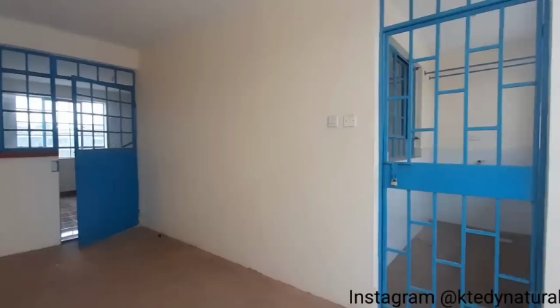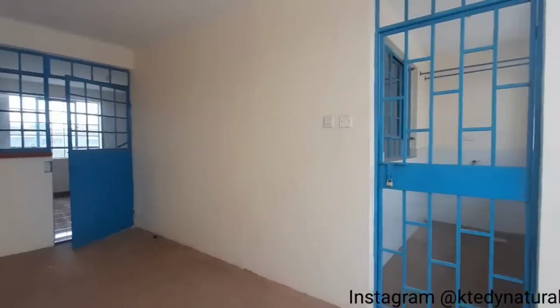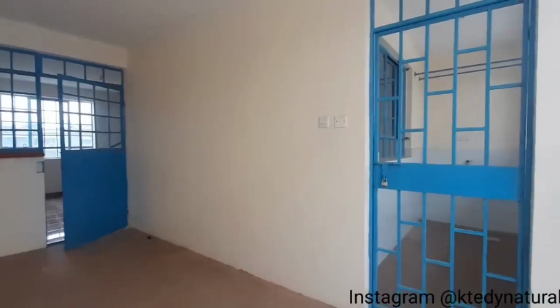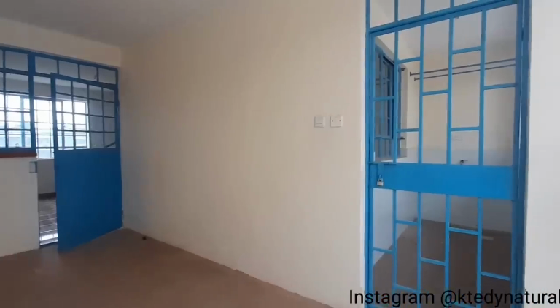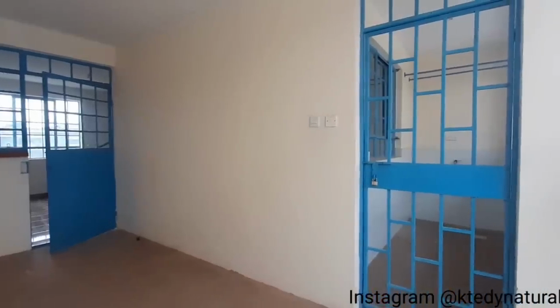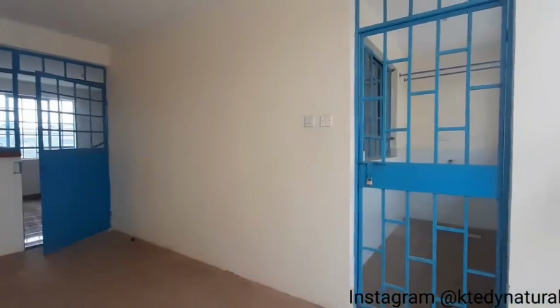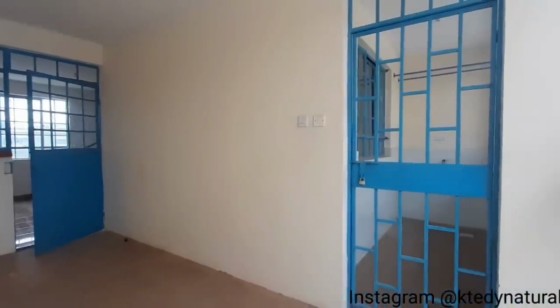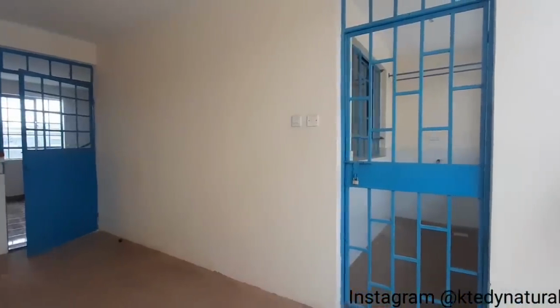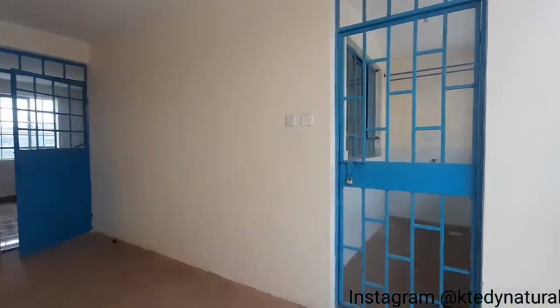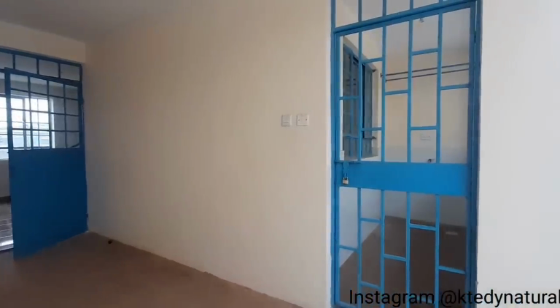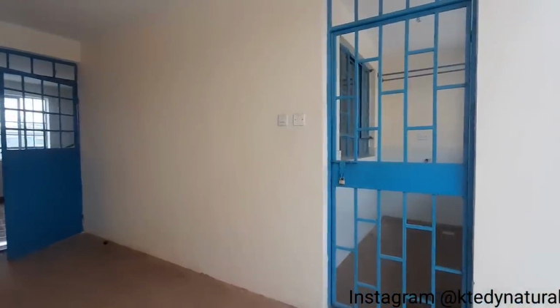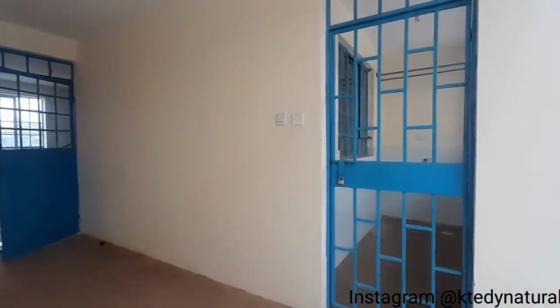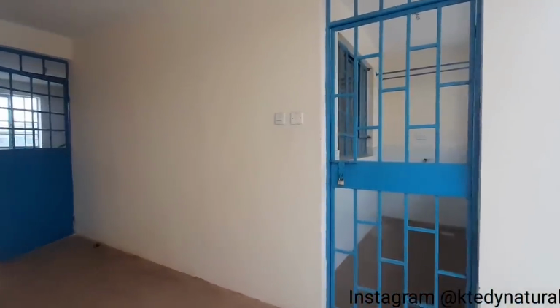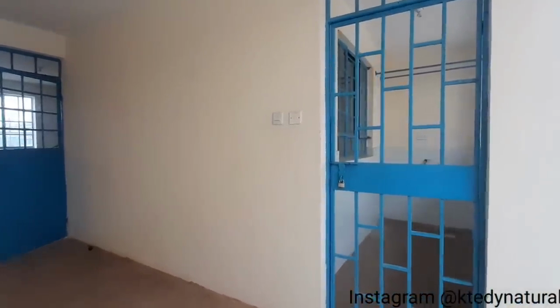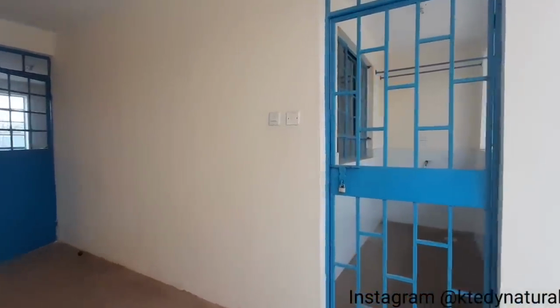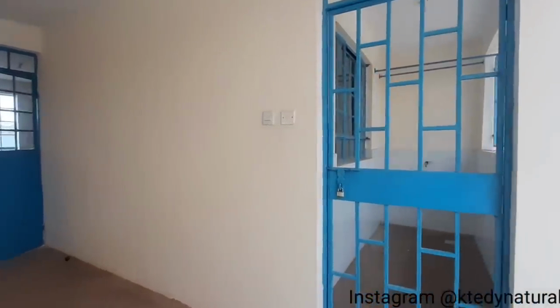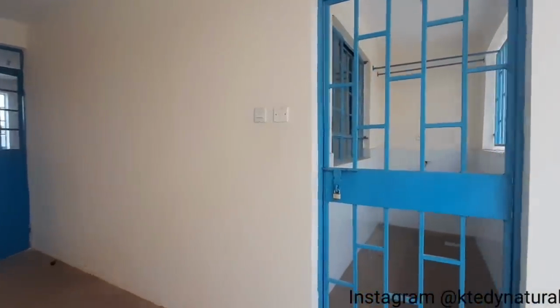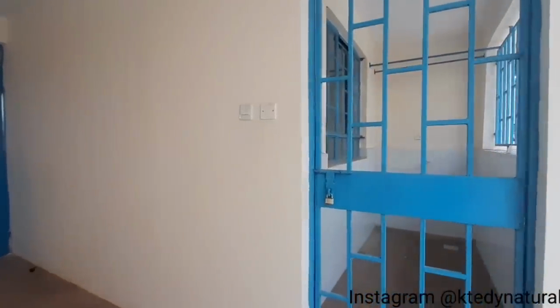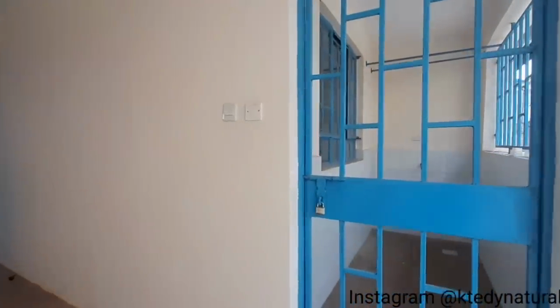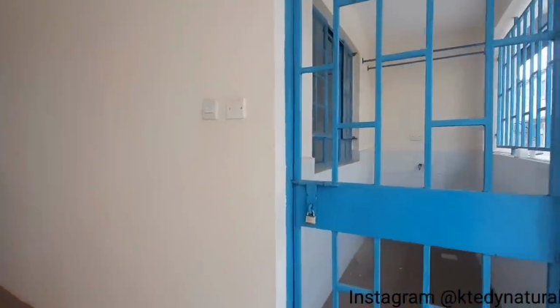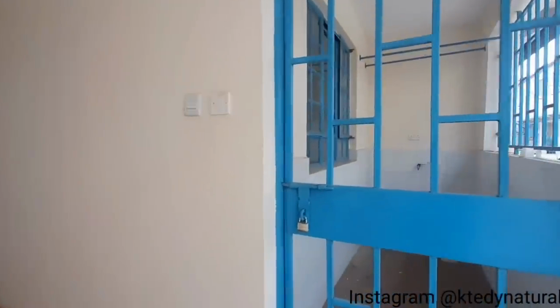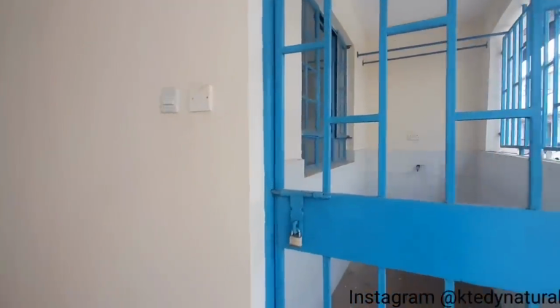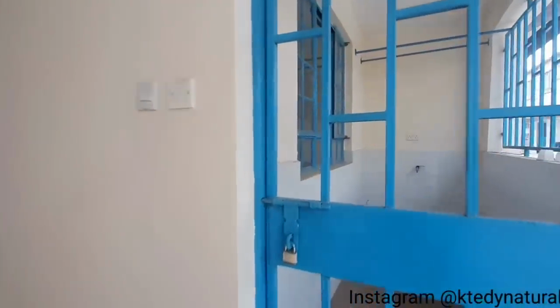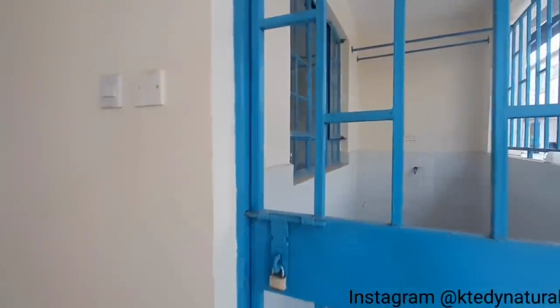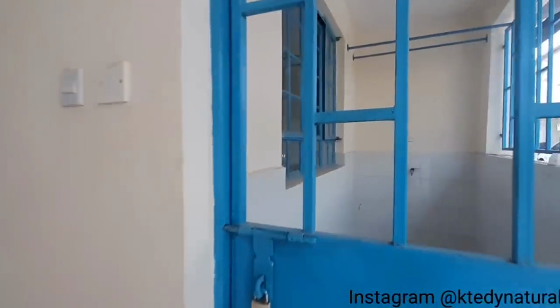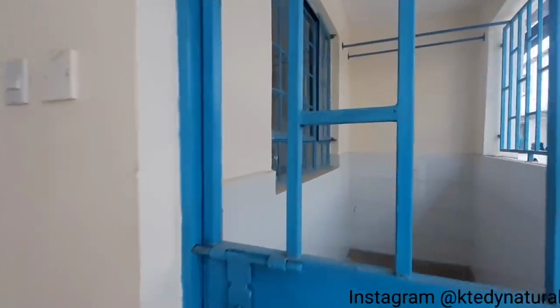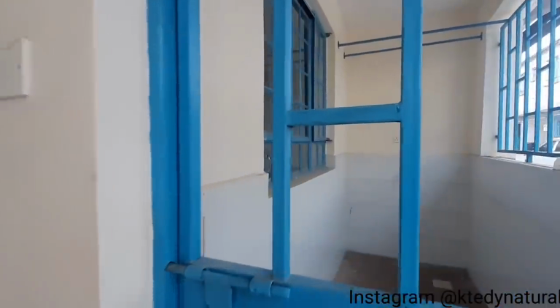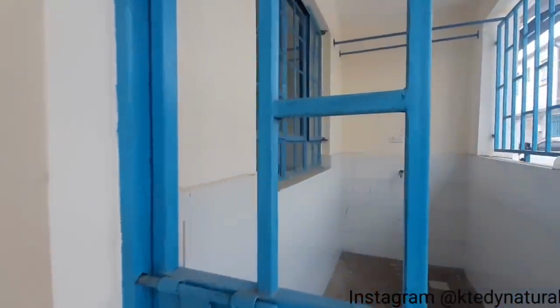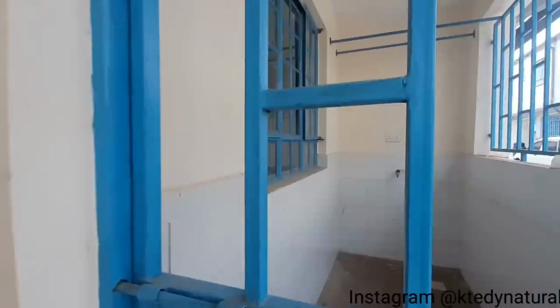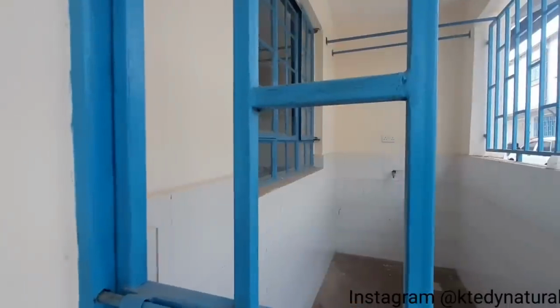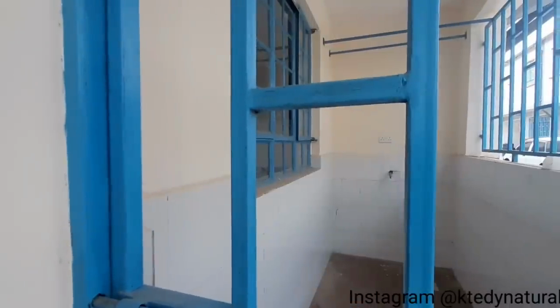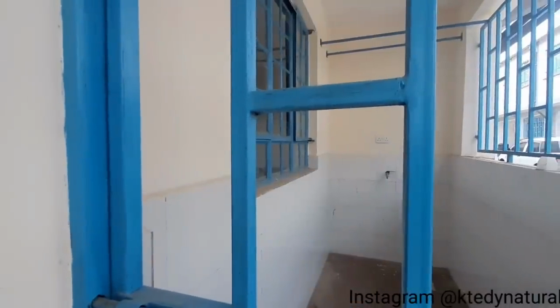Alright guys, here we go! Before we get in and start exploring the house, on your right we have the laundry area.